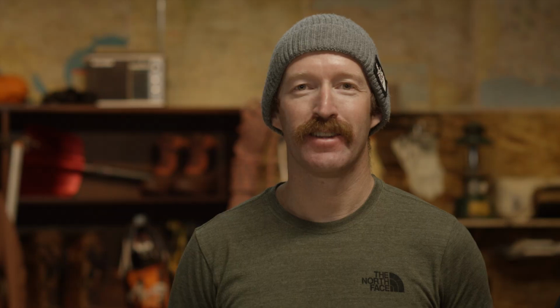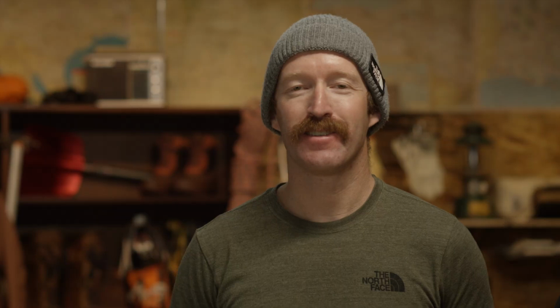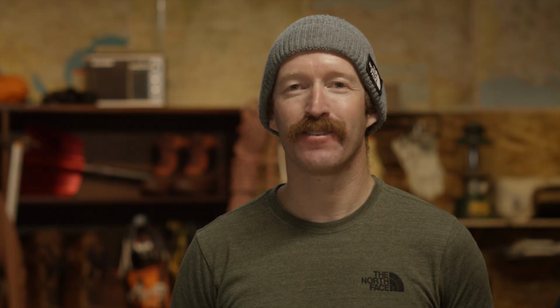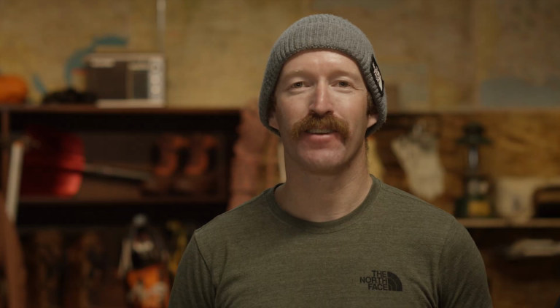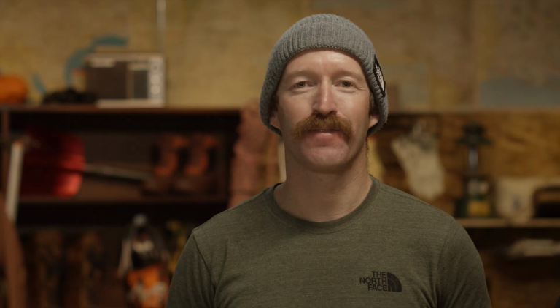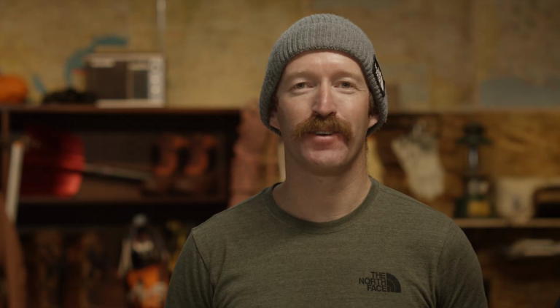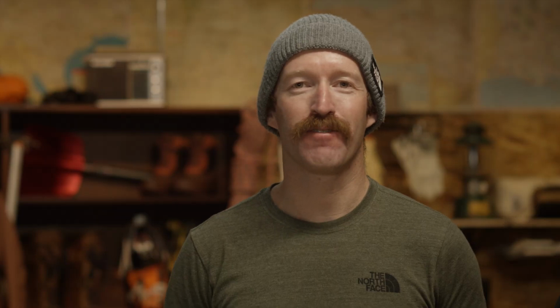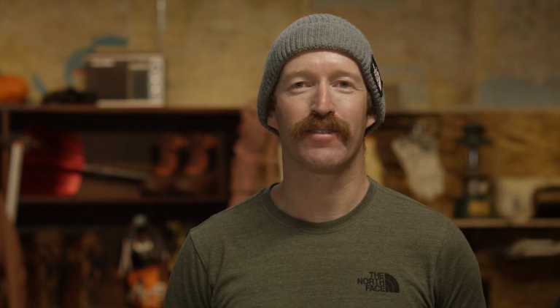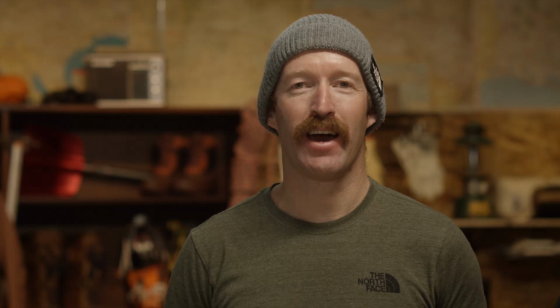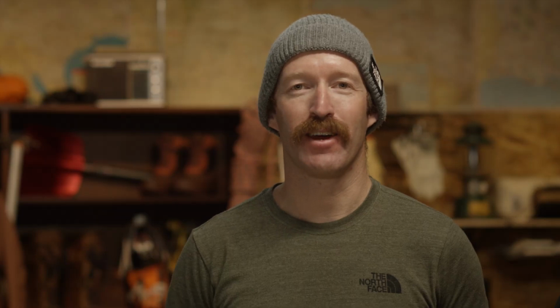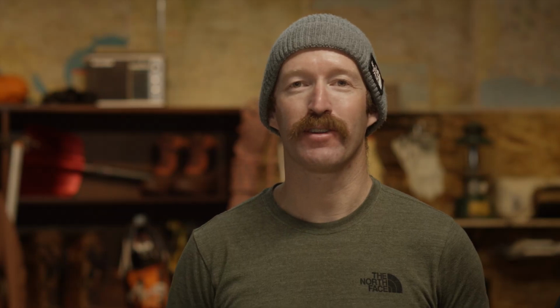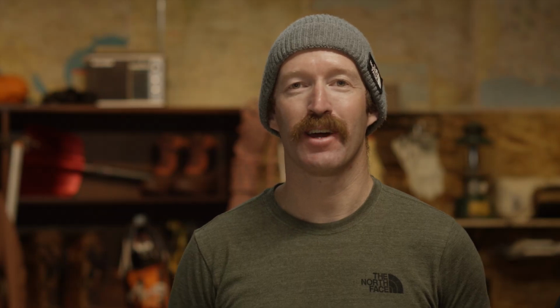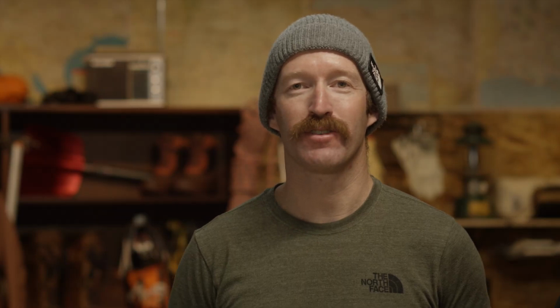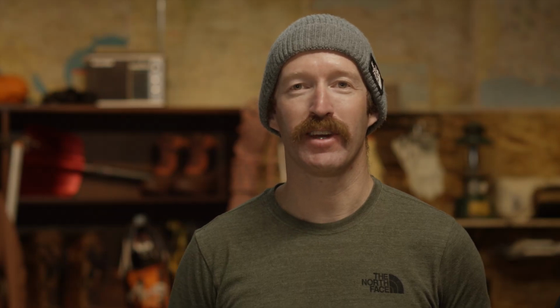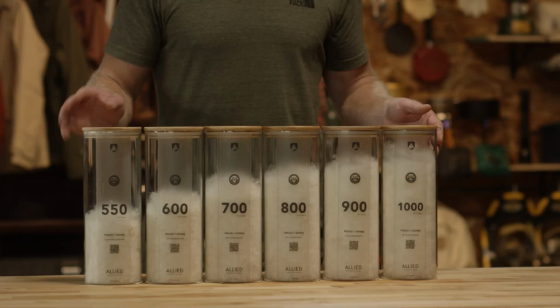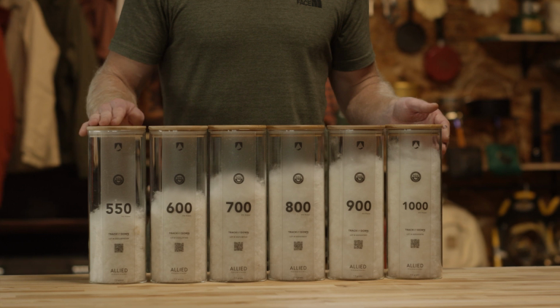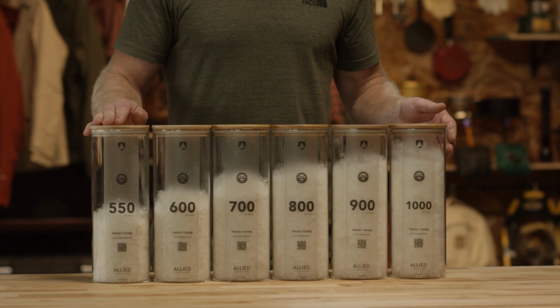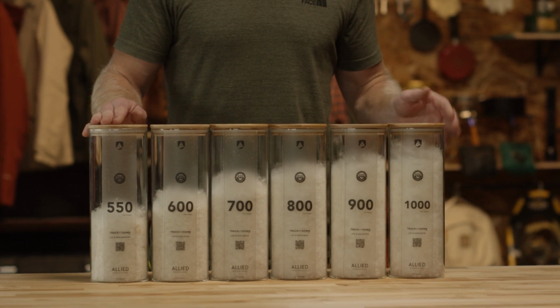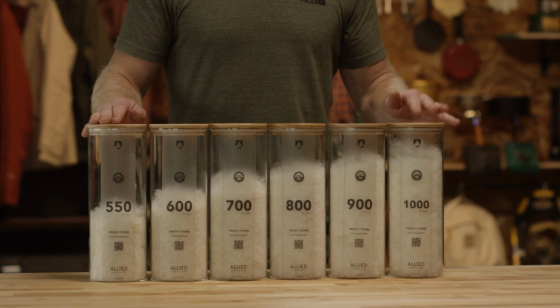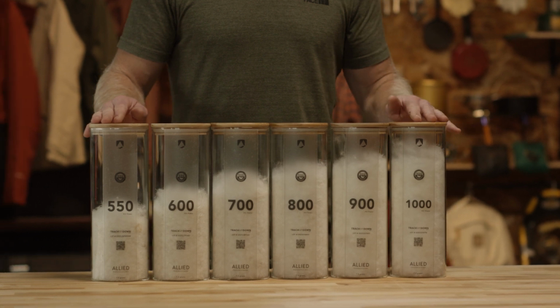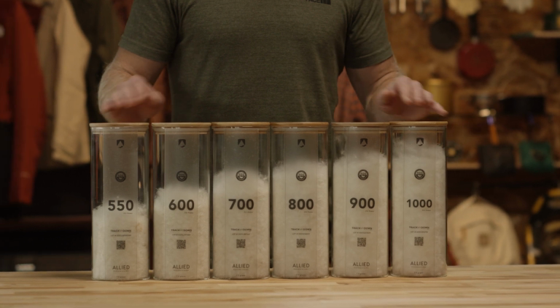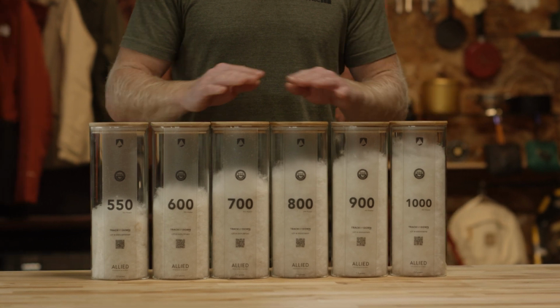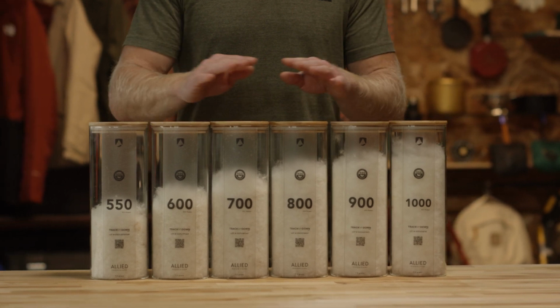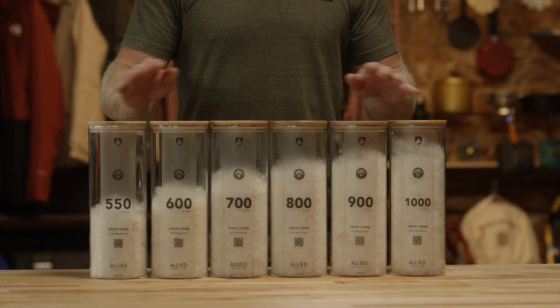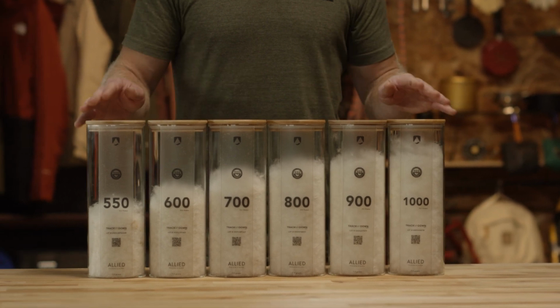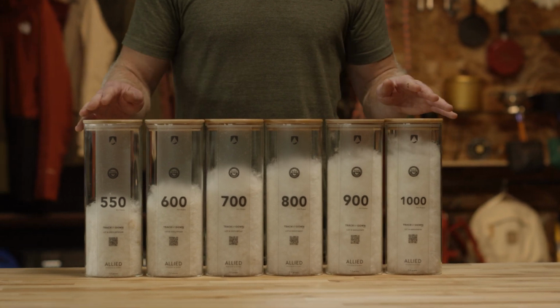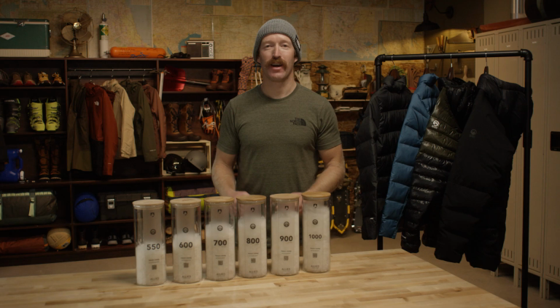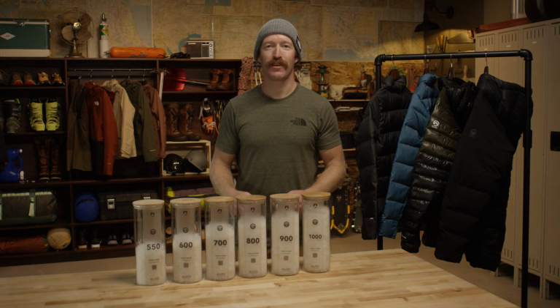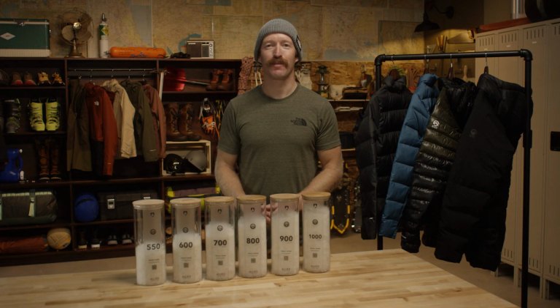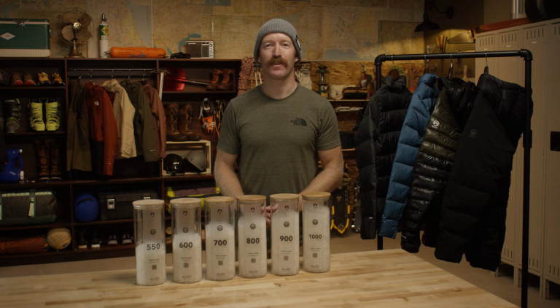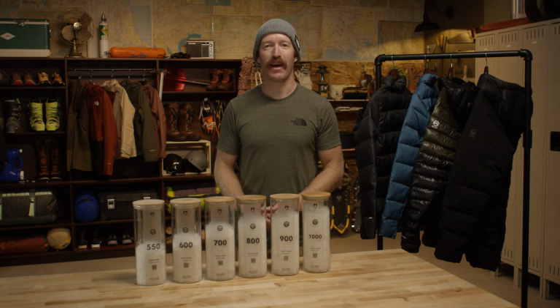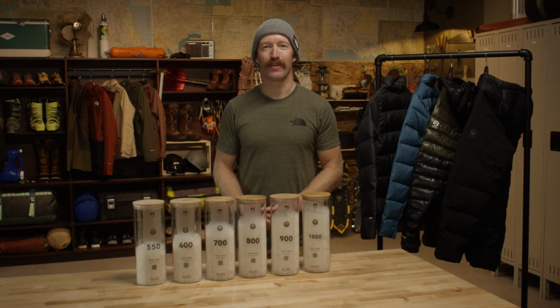That said, there's a lot of confusion around down and what the numbers mean — from 550 to a thousand and everything in between. I'm here to help you figure that out.